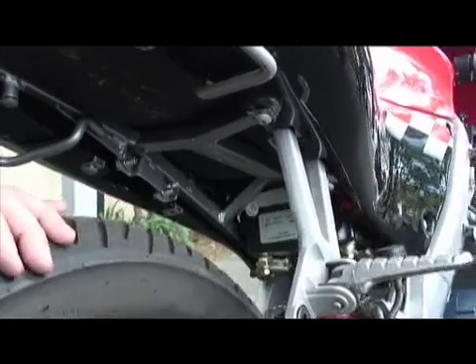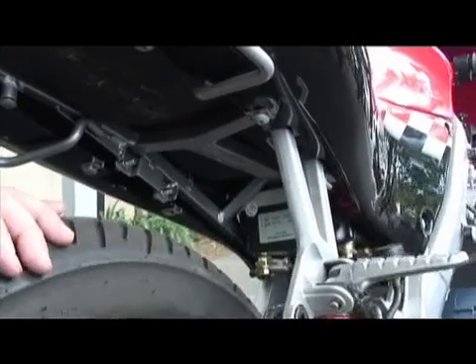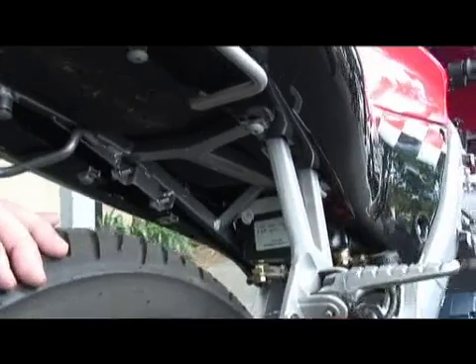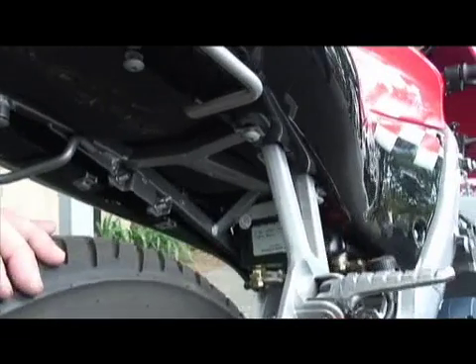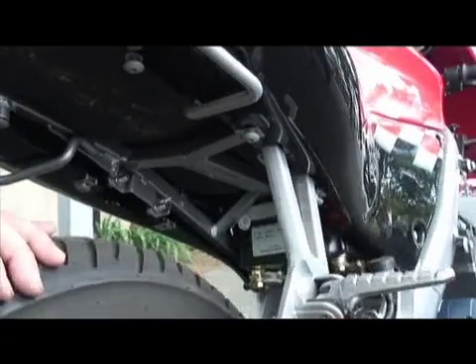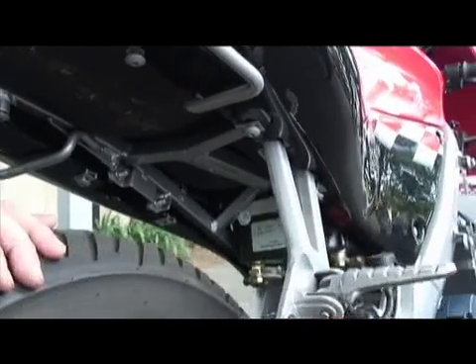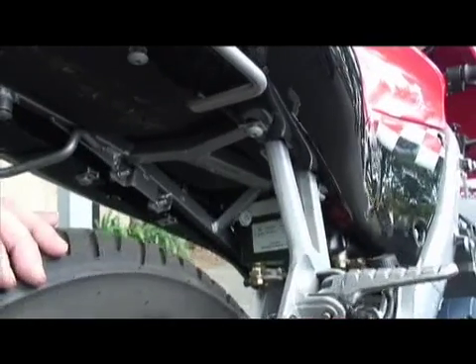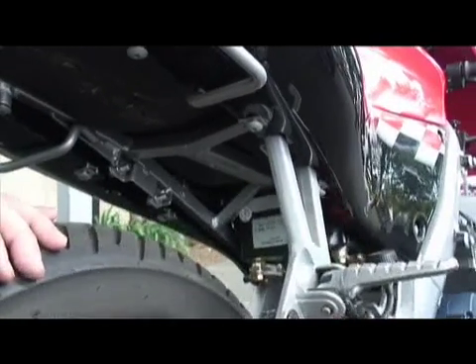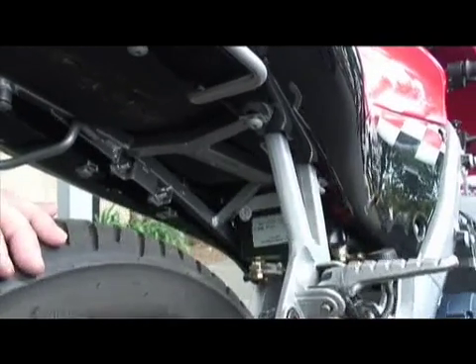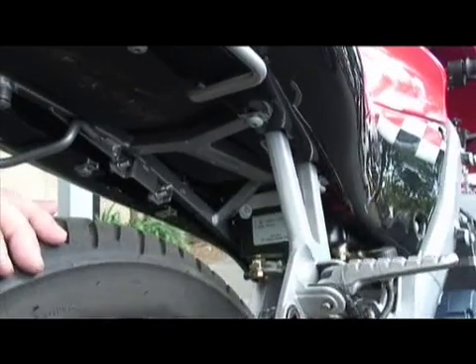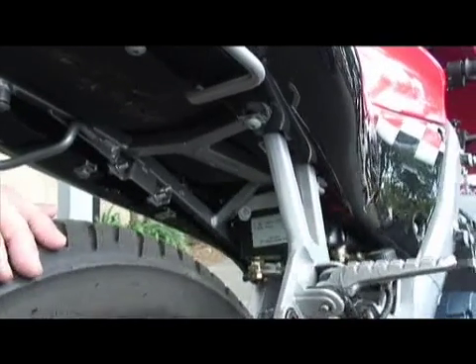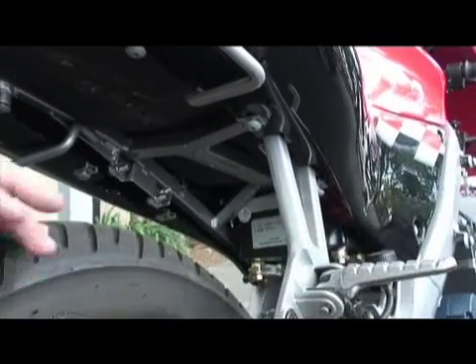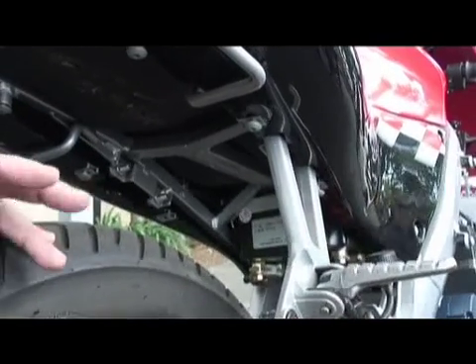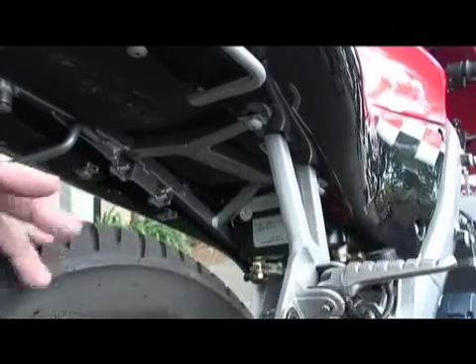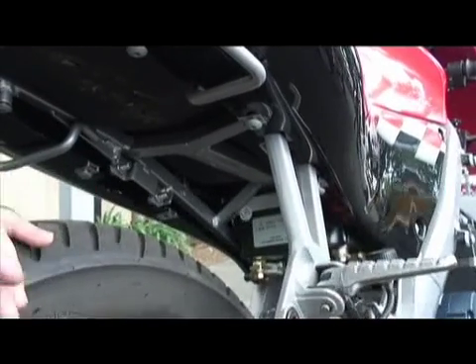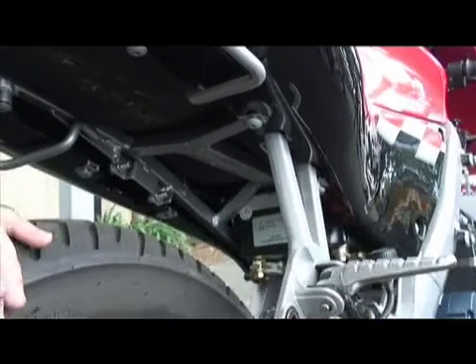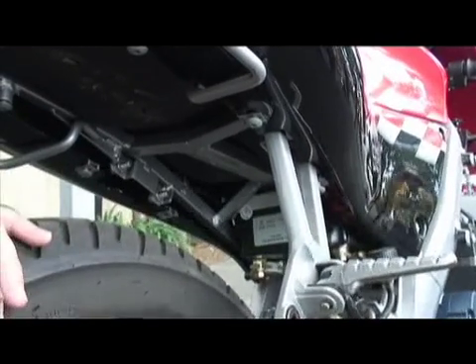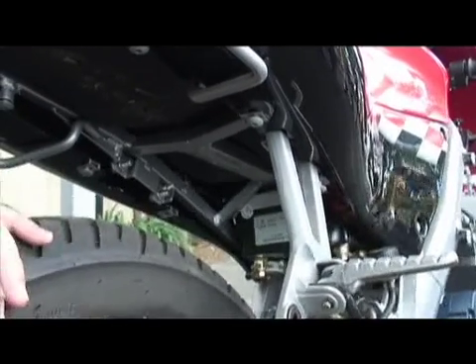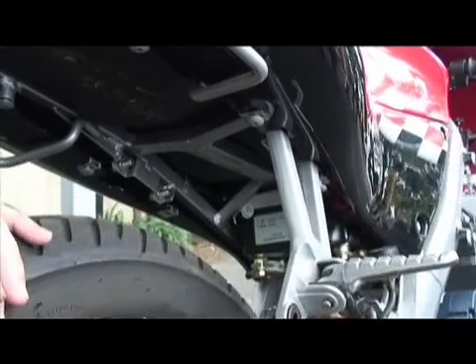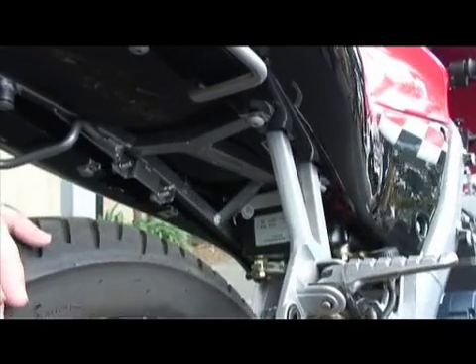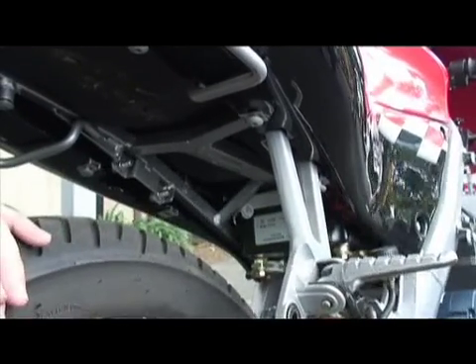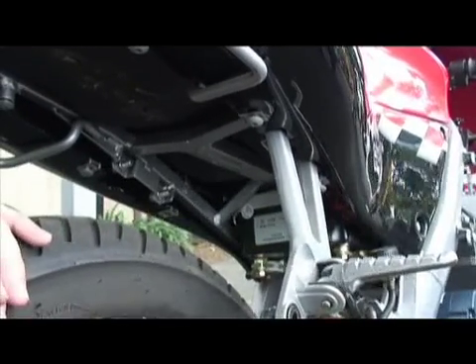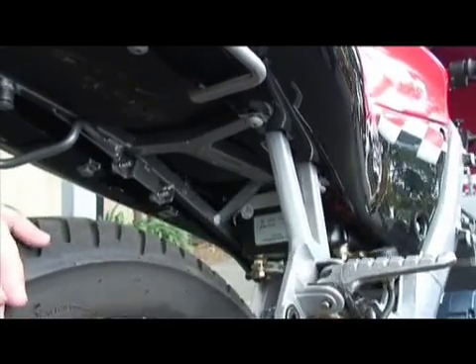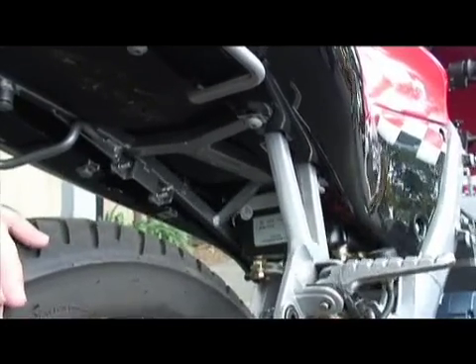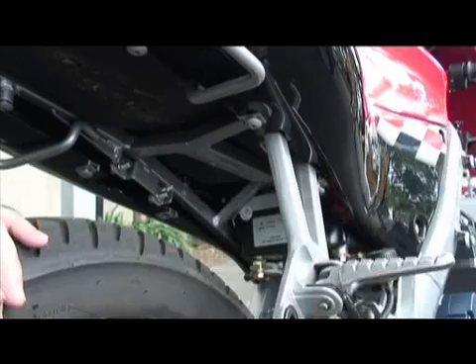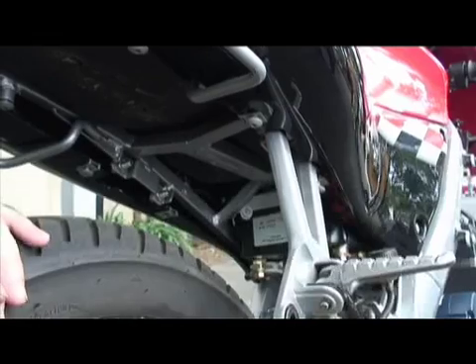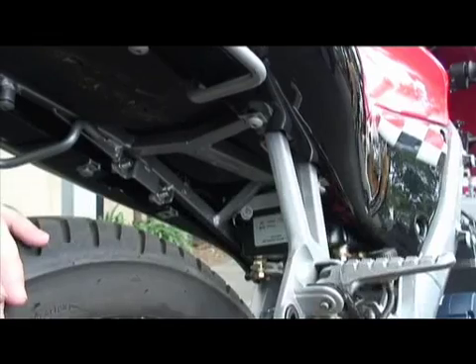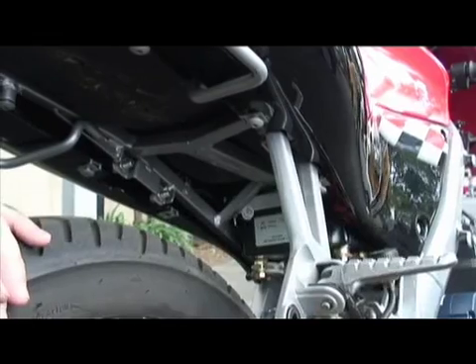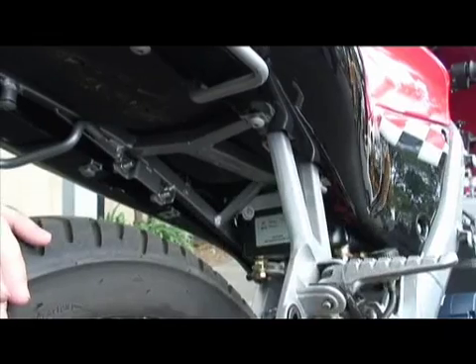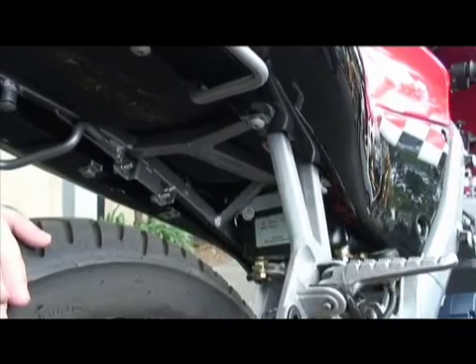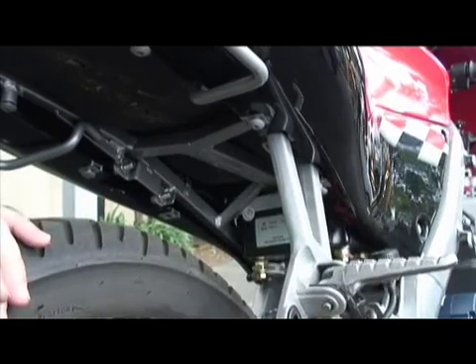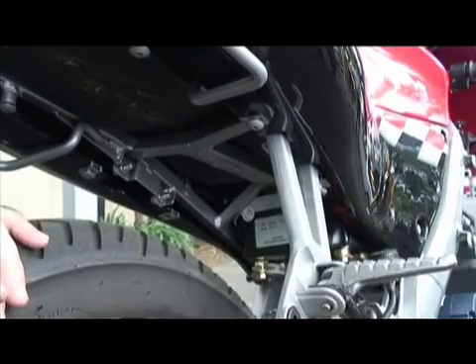That controller takes the DC, turns it to AC, and regulates the speed of the motor.